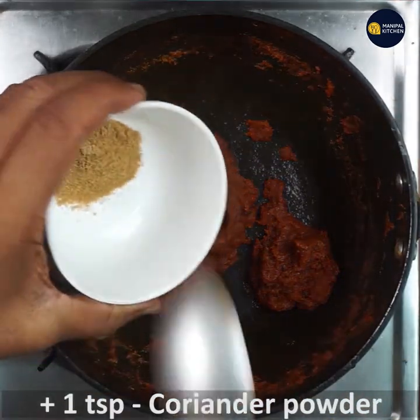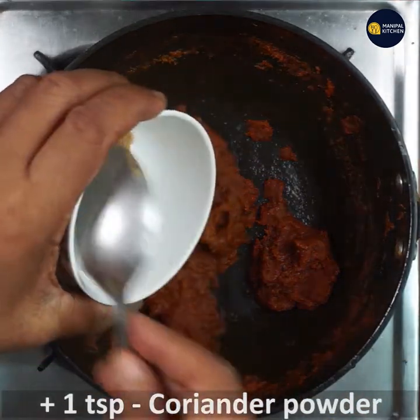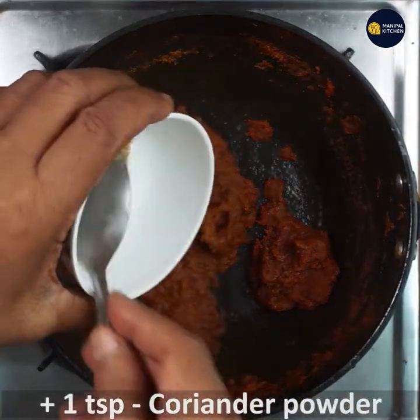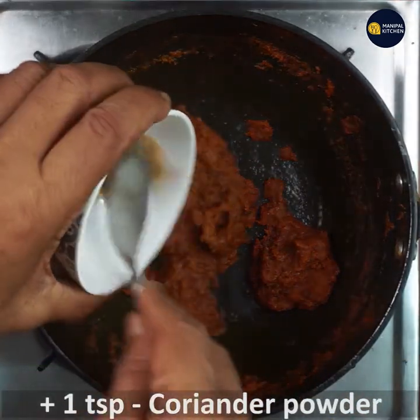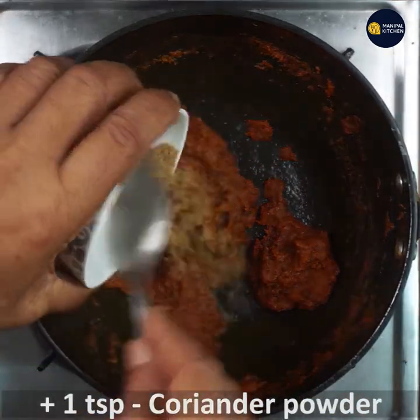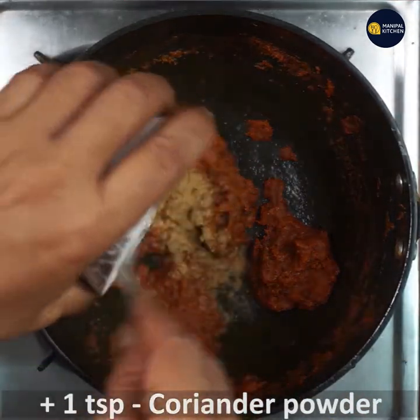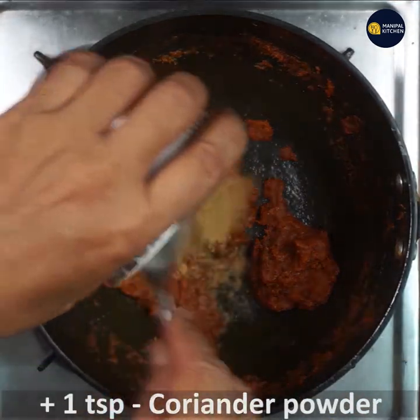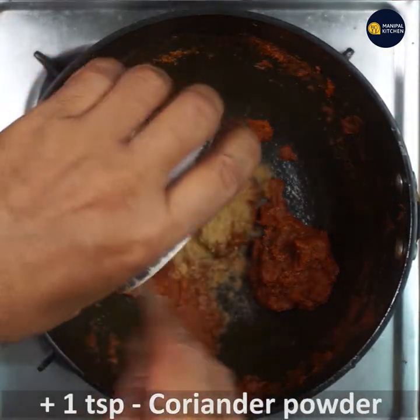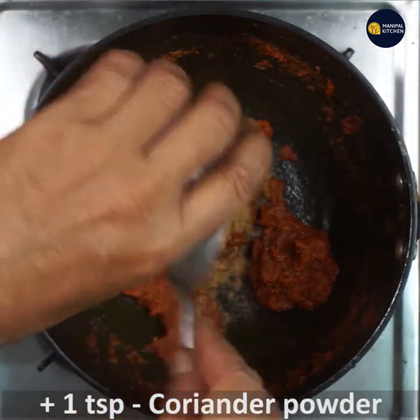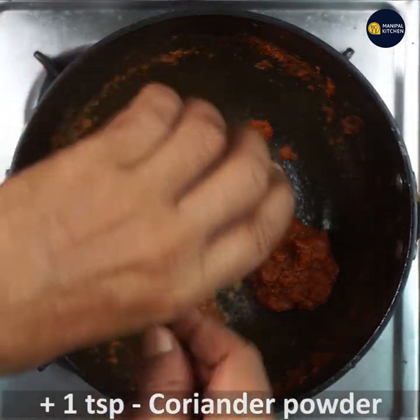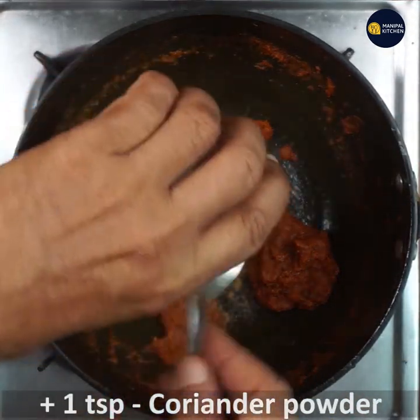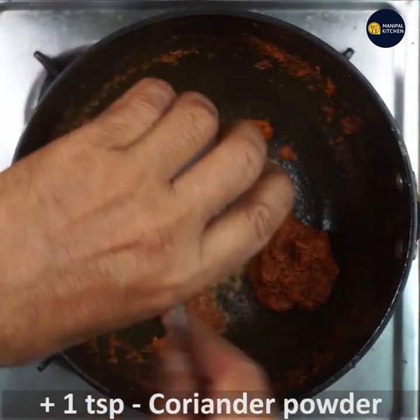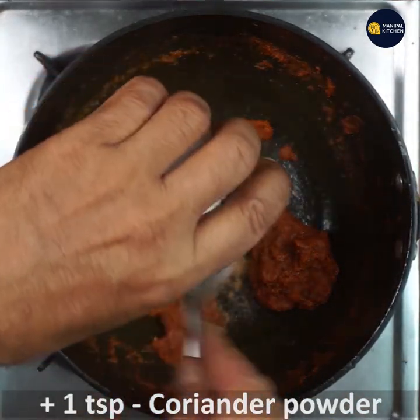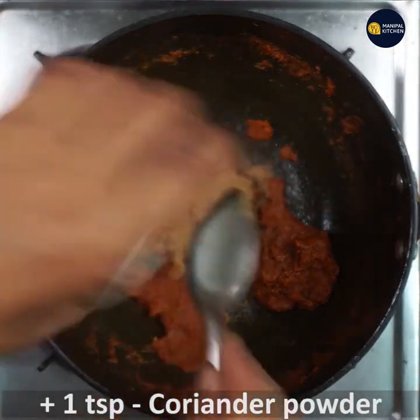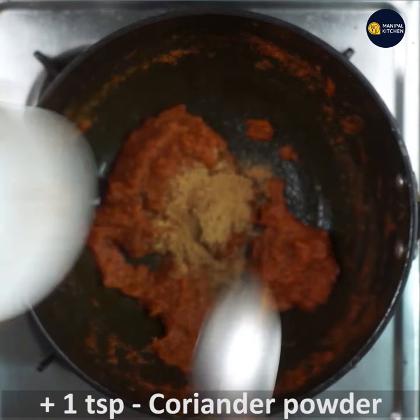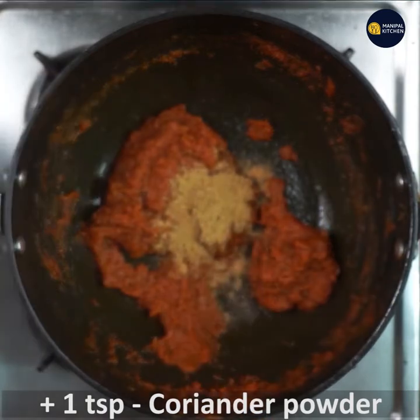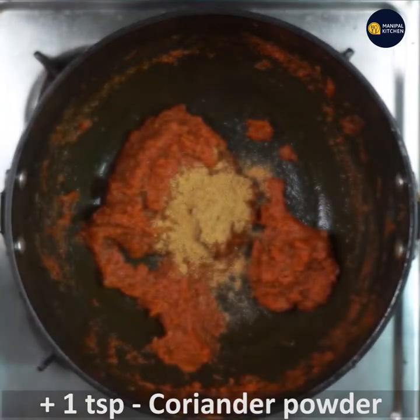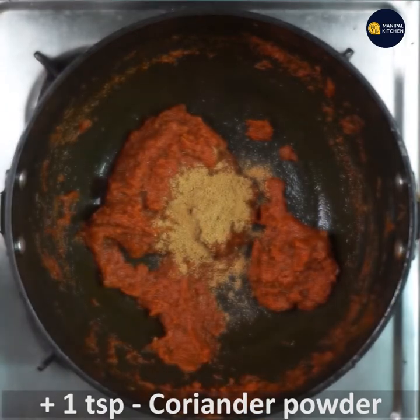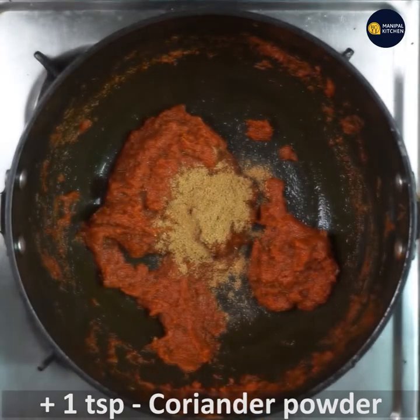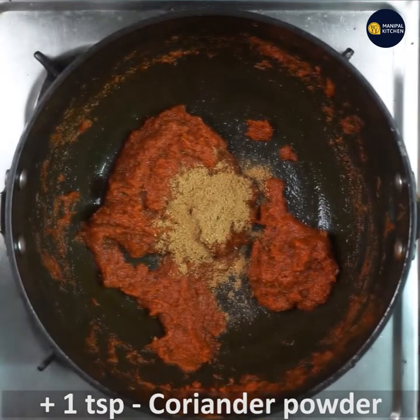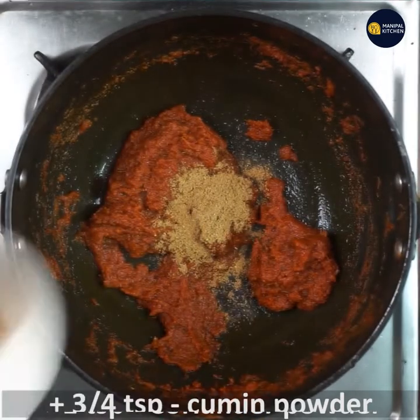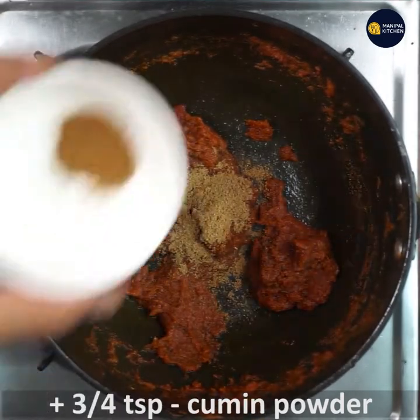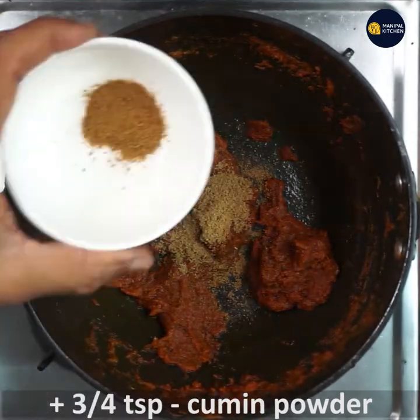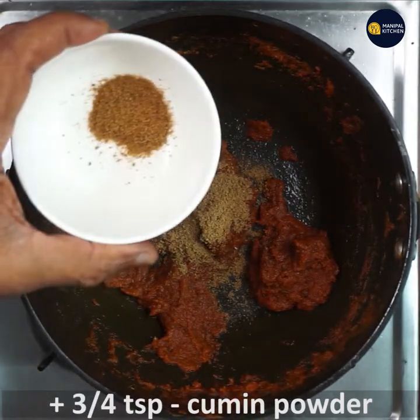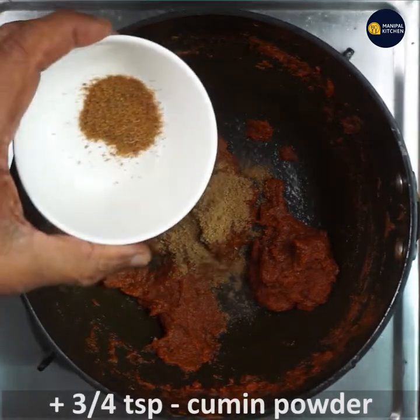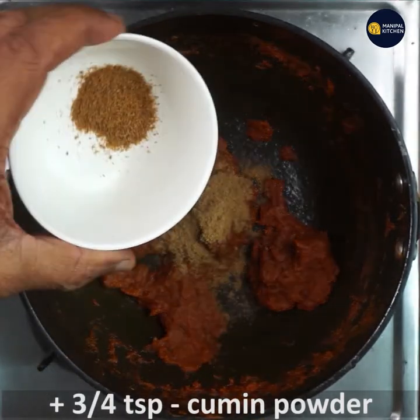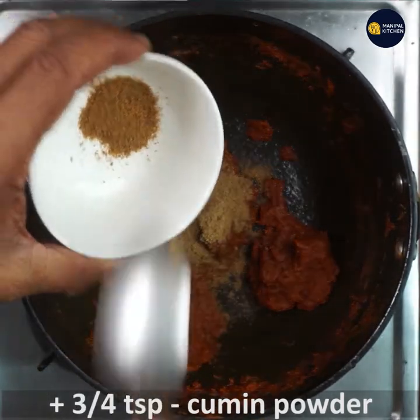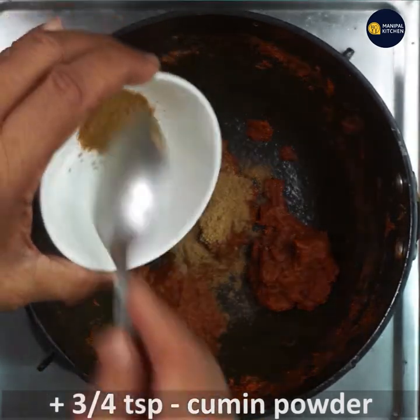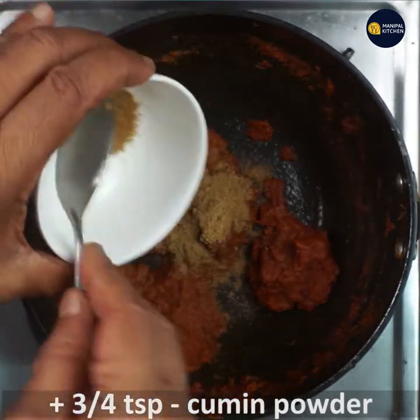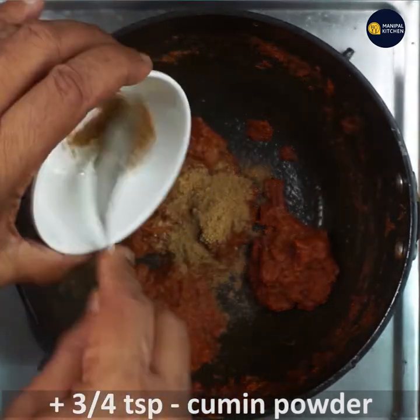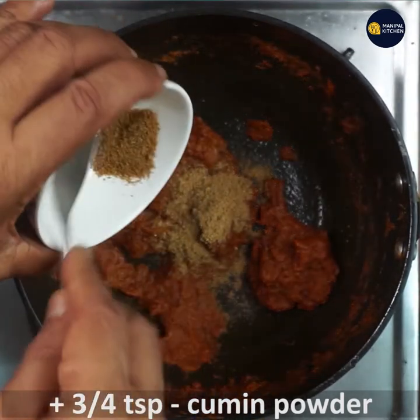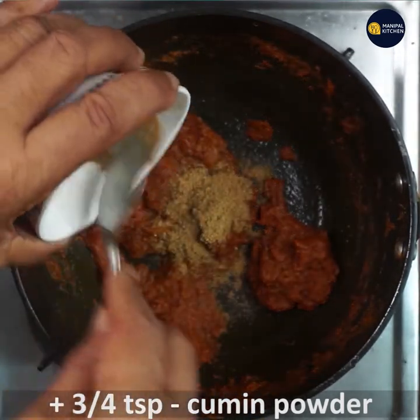Add 1 teaspoon of garlic powder. Add 1 teaspoon of jeera (cumin) powder.